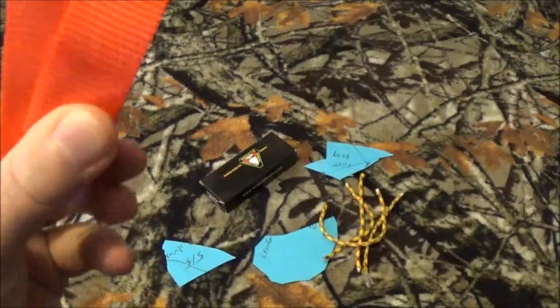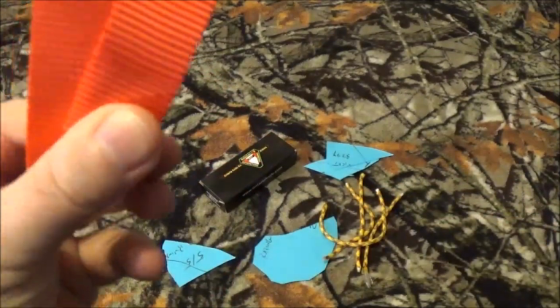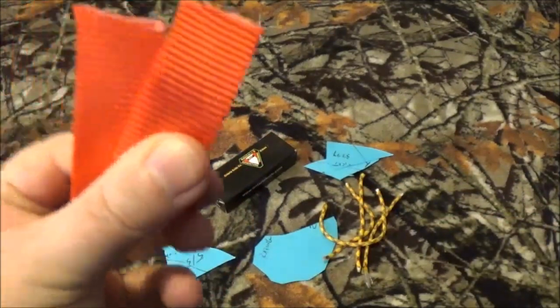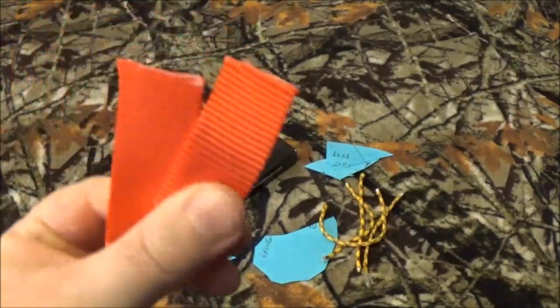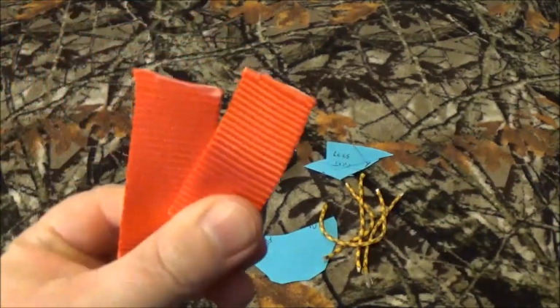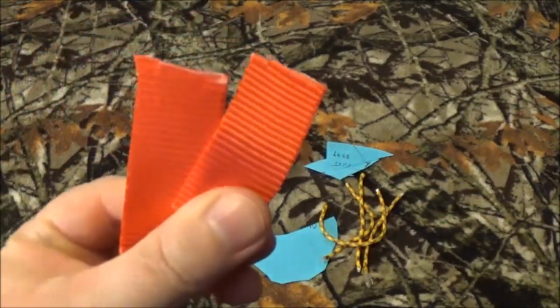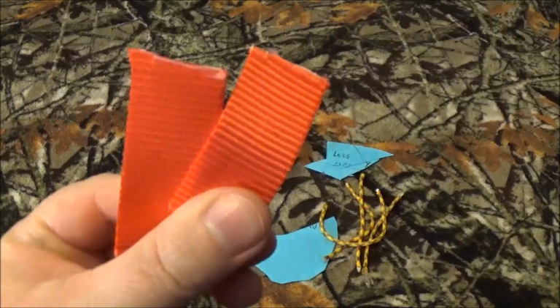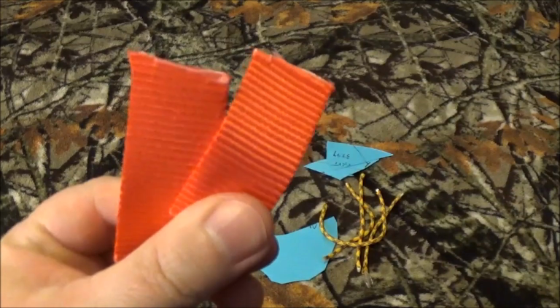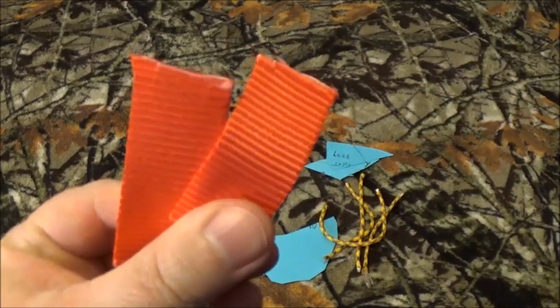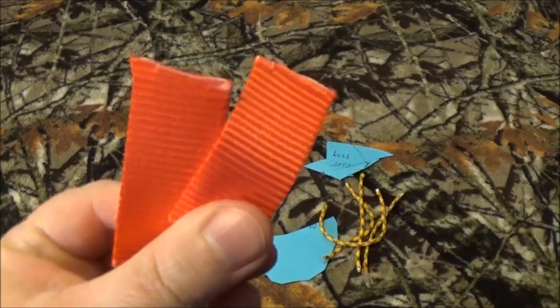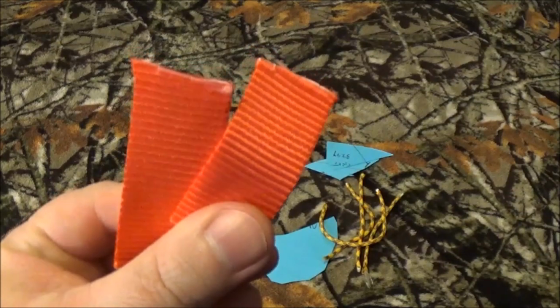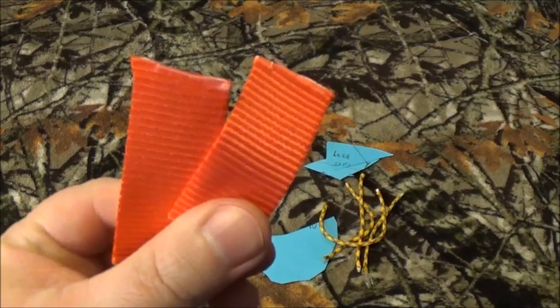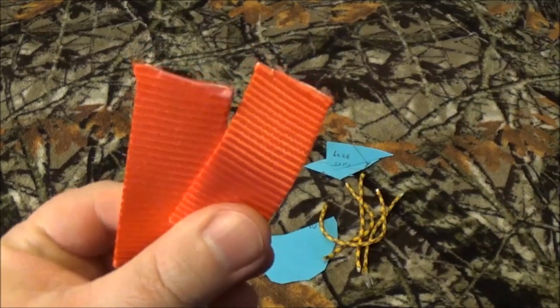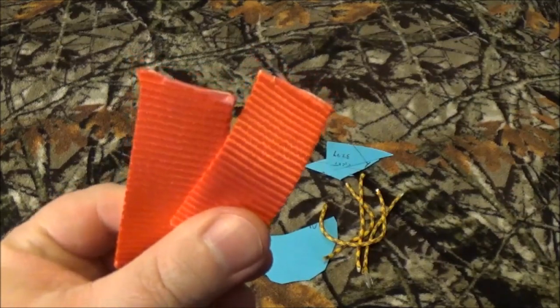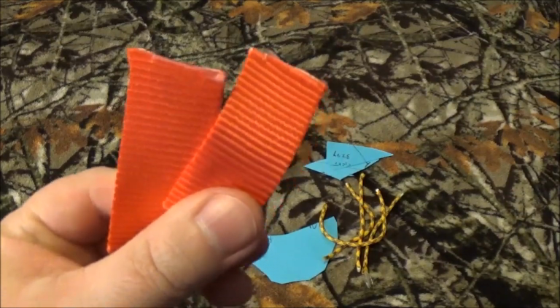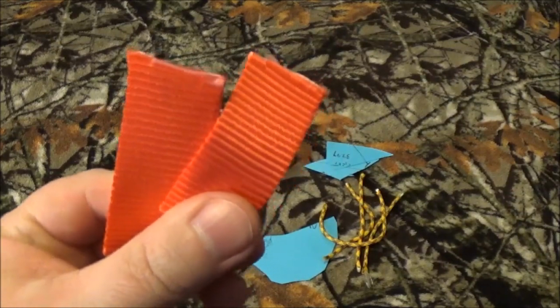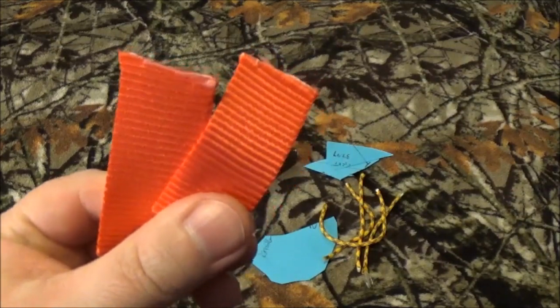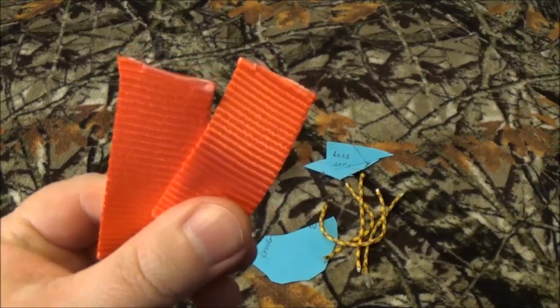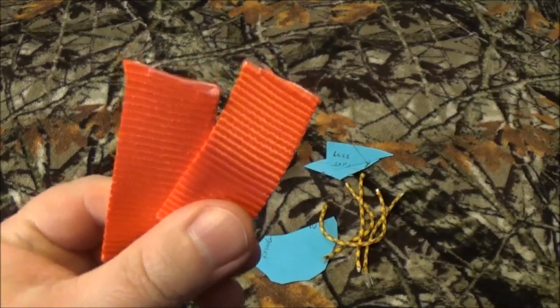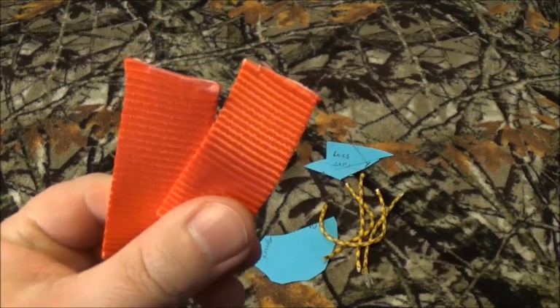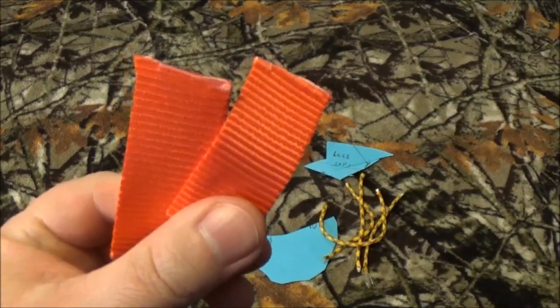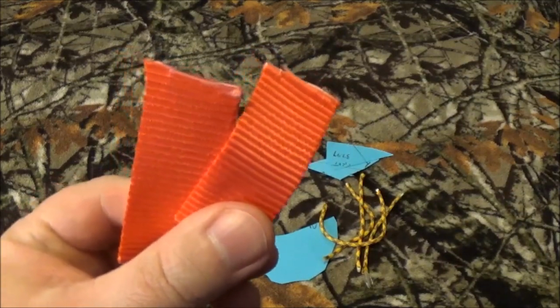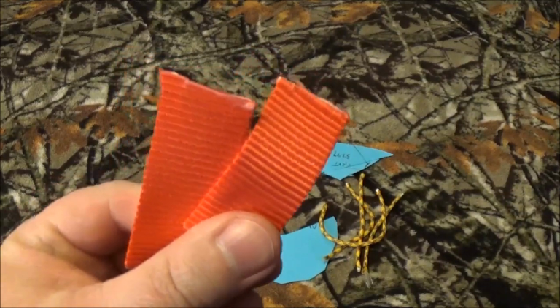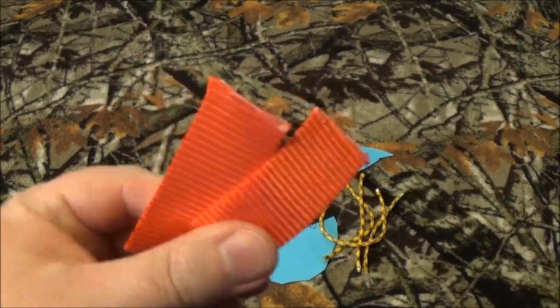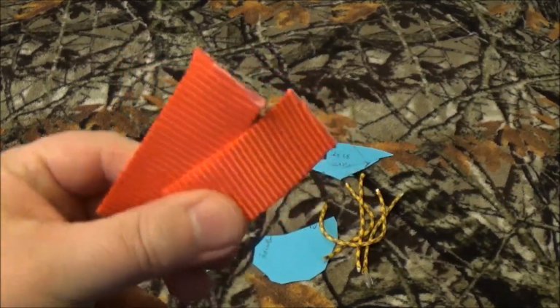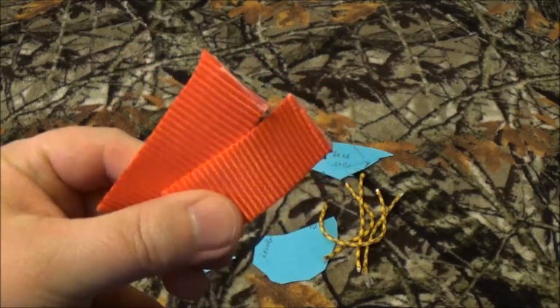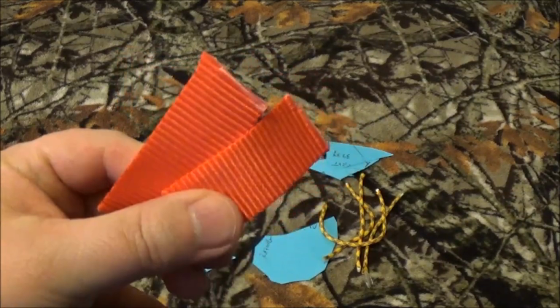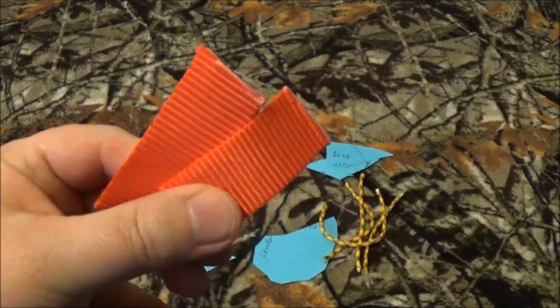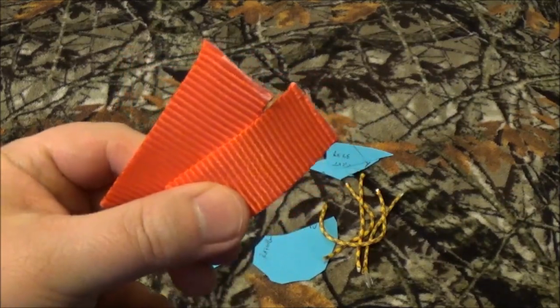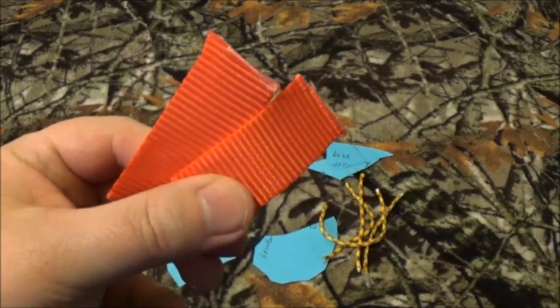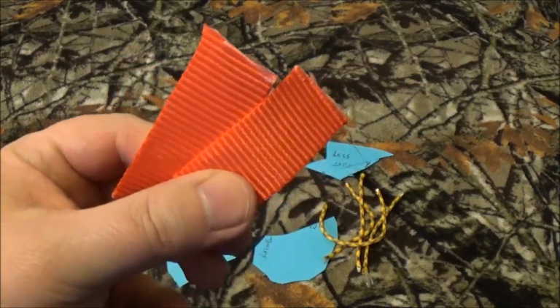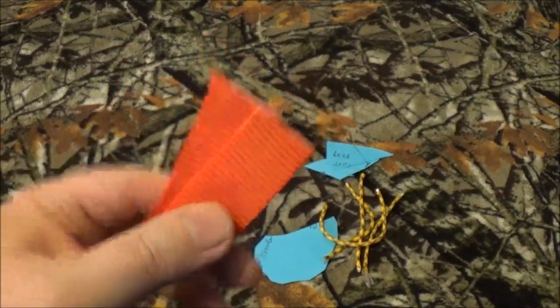And that is the last cut on this guy — rest in peace, Mr. Ratchet Strap. You served the channel with honor.